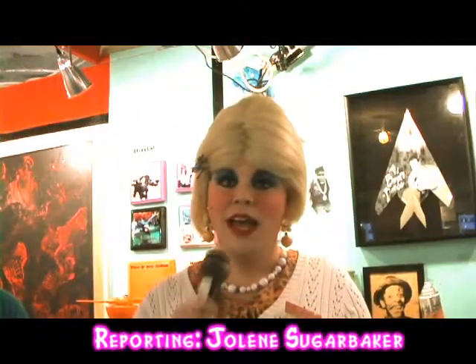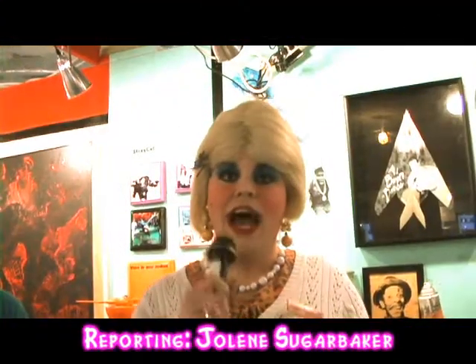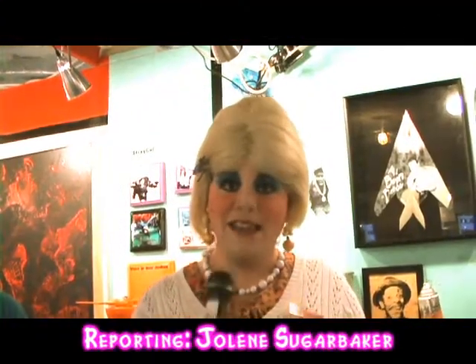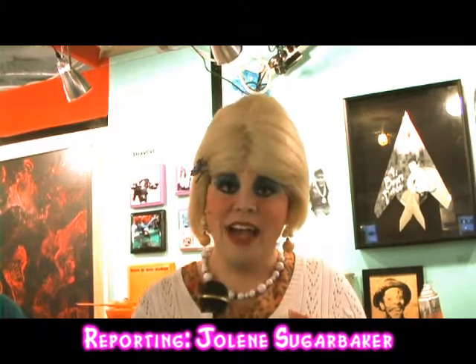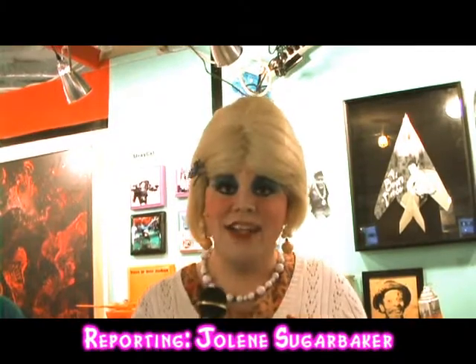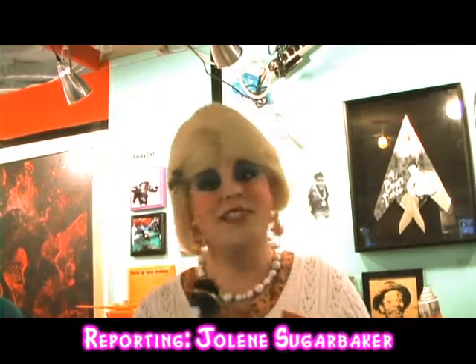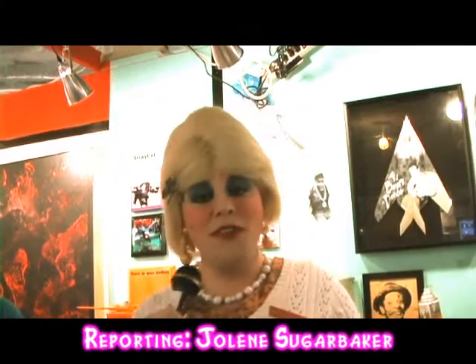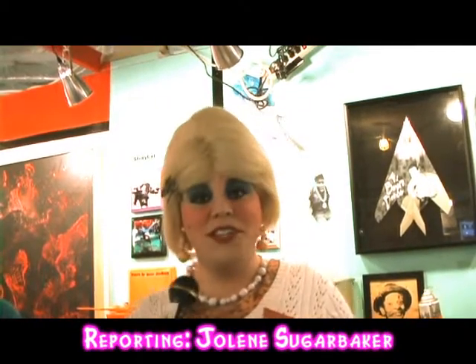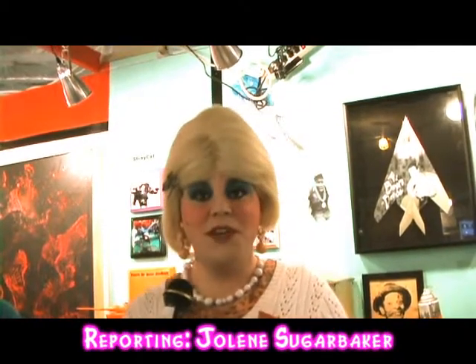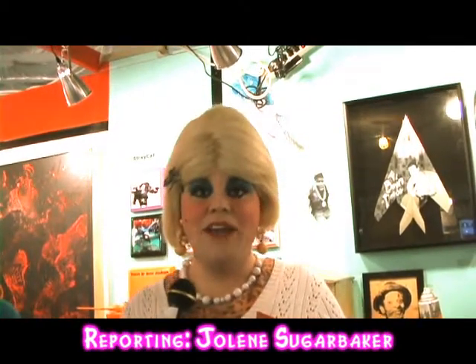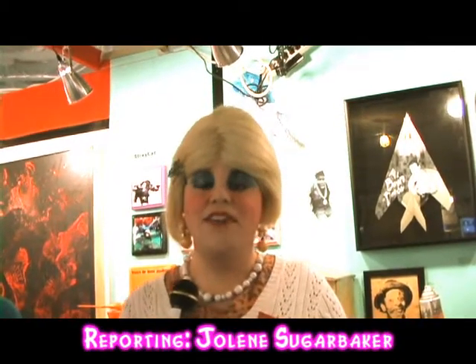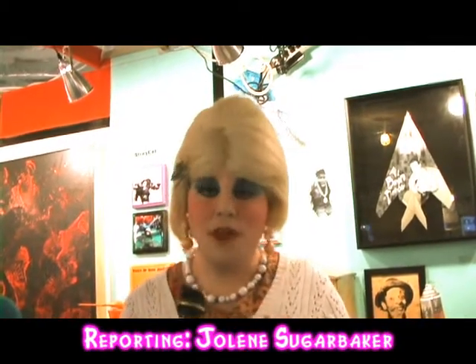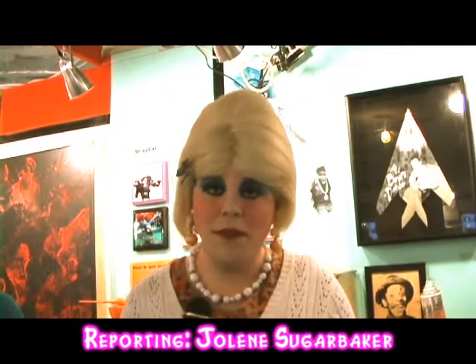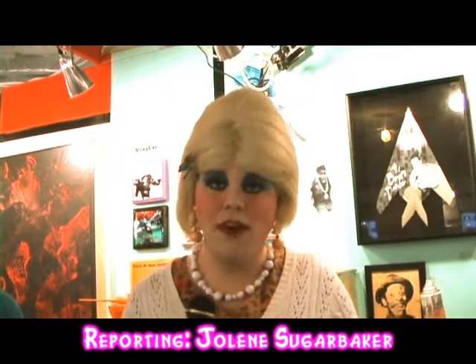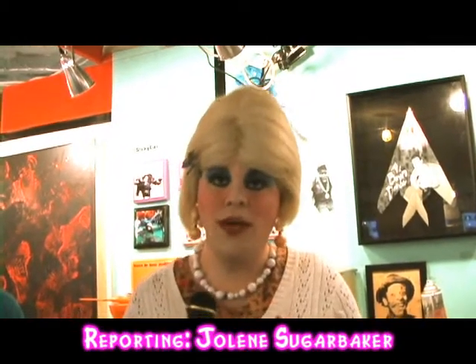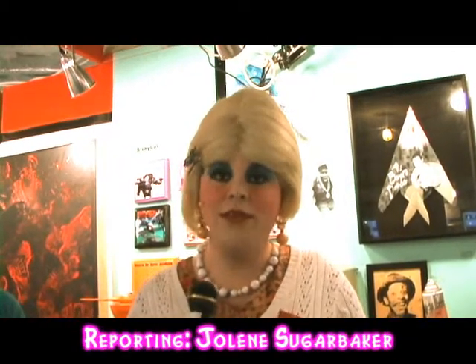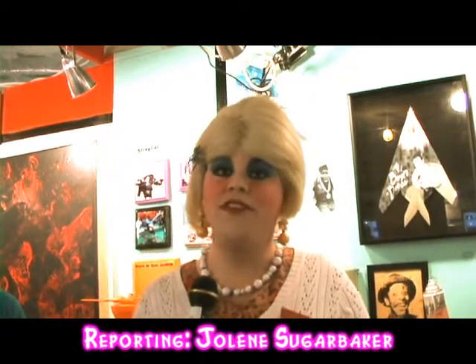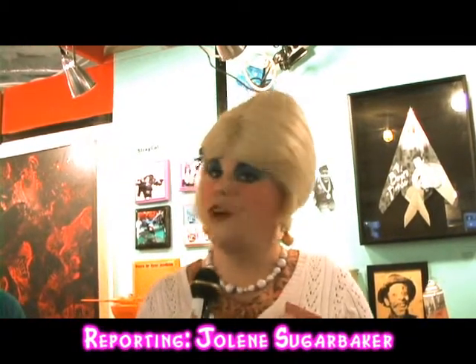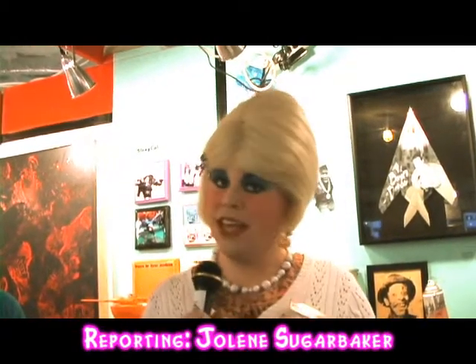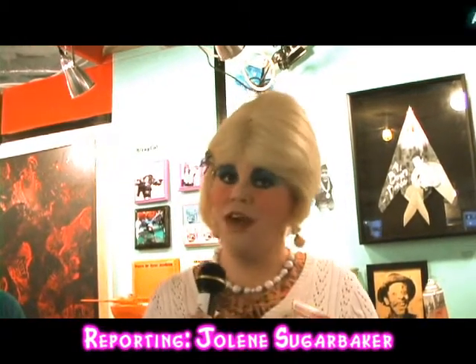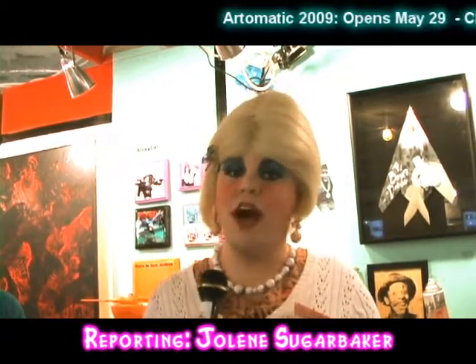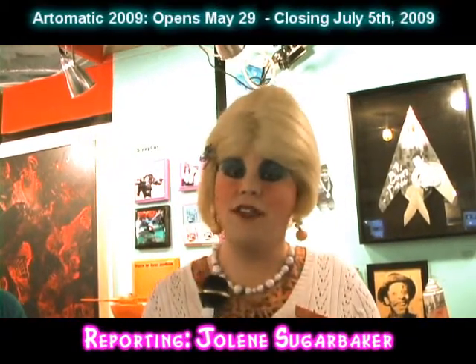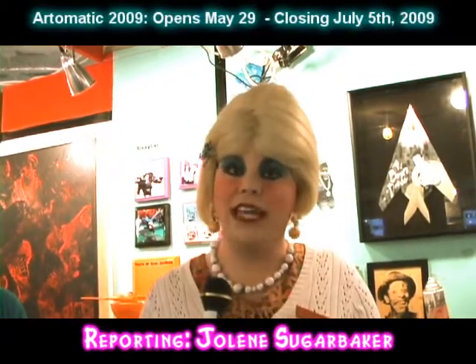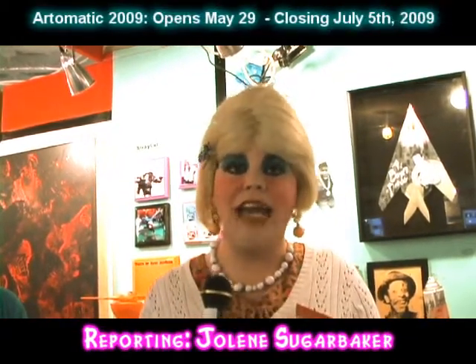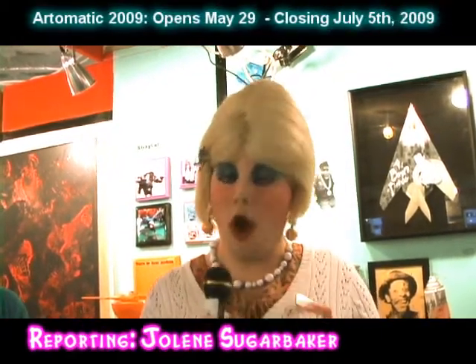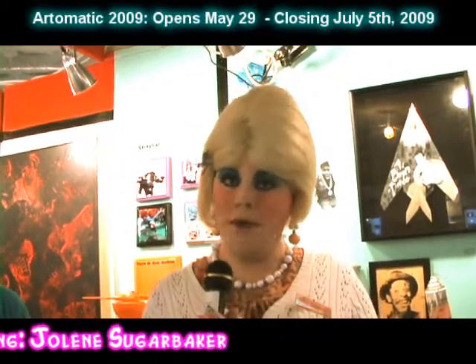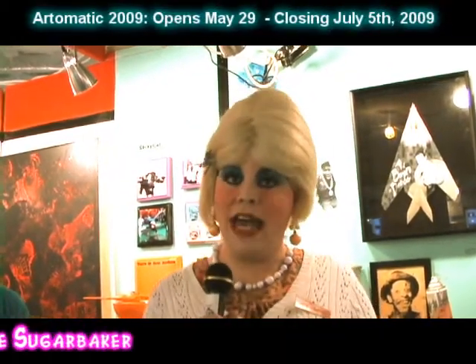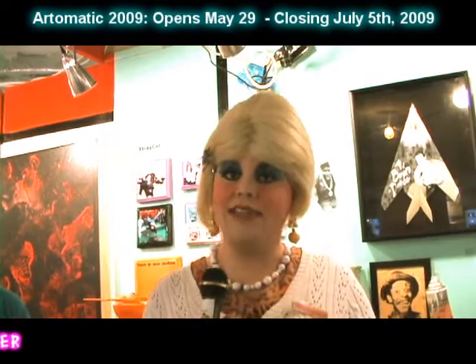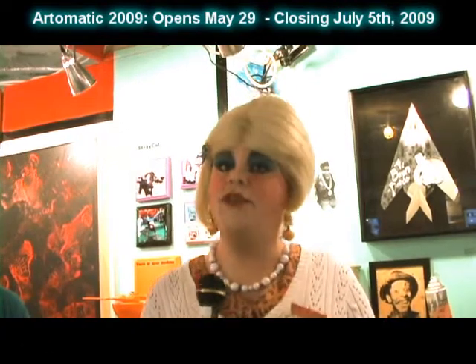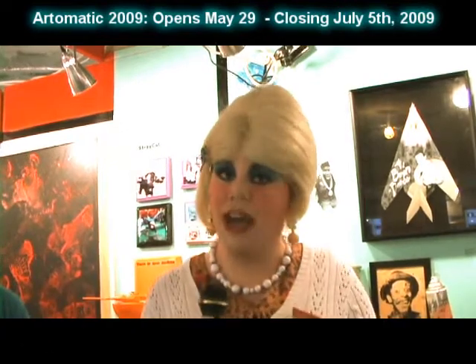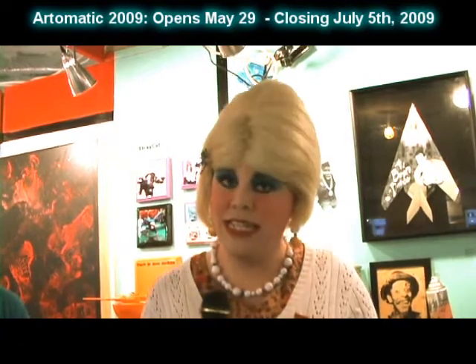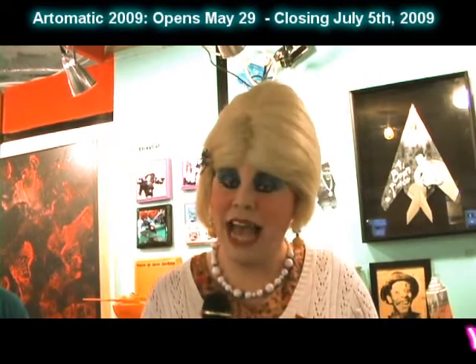Hi there, it's Jolene Sugarbaker, the Trailer Park Queen, with Jolene Goes Artsy at Art-O-Matic 2009.